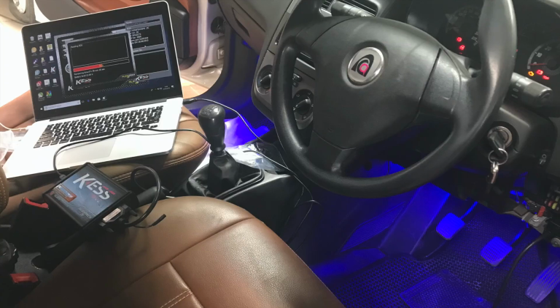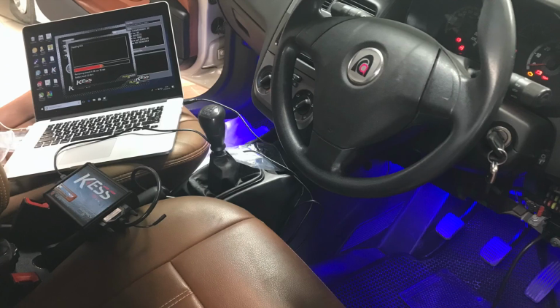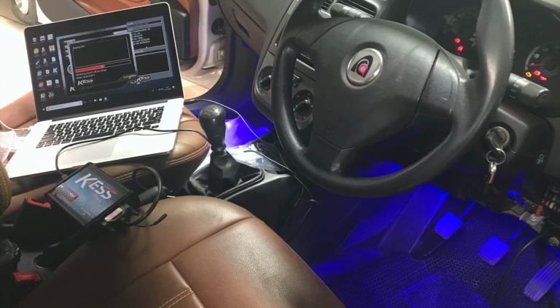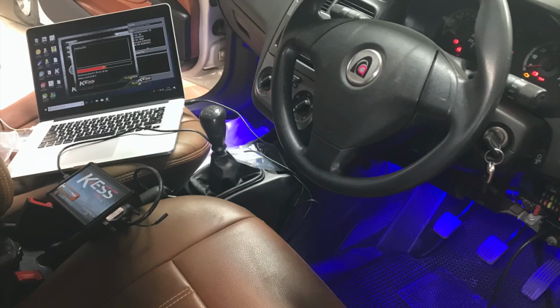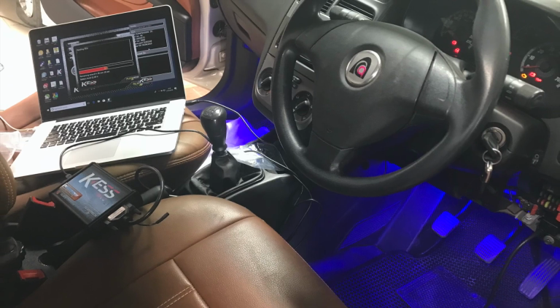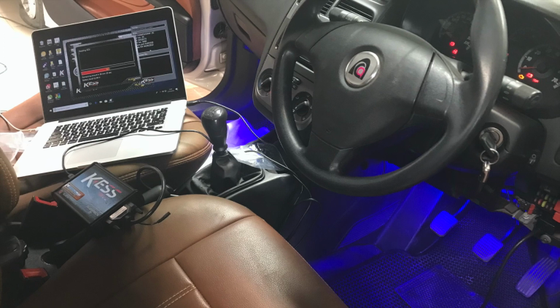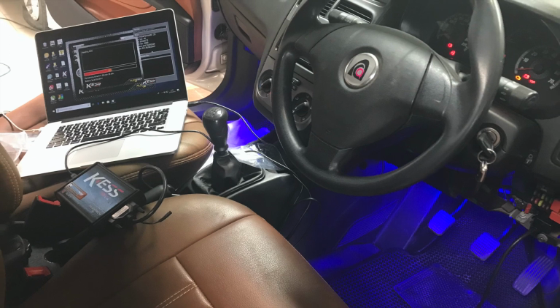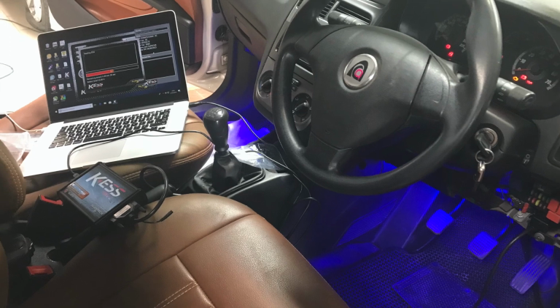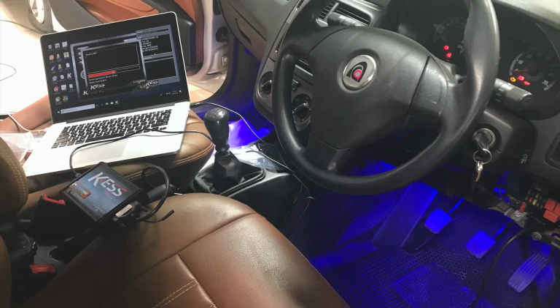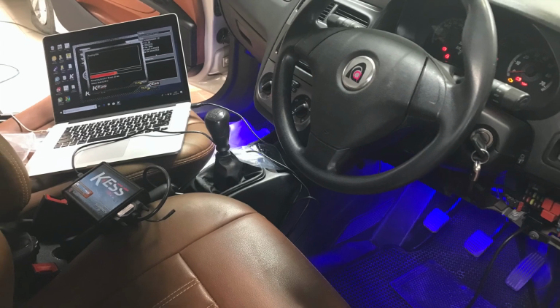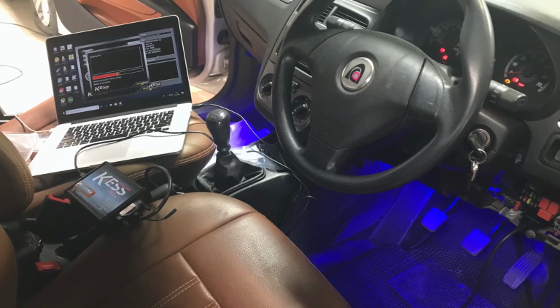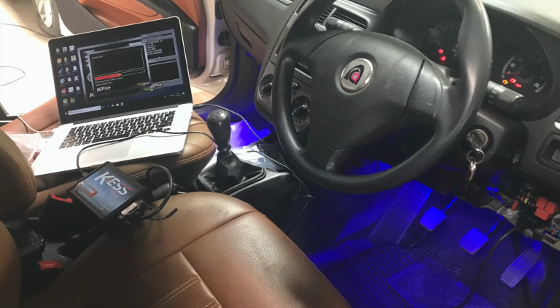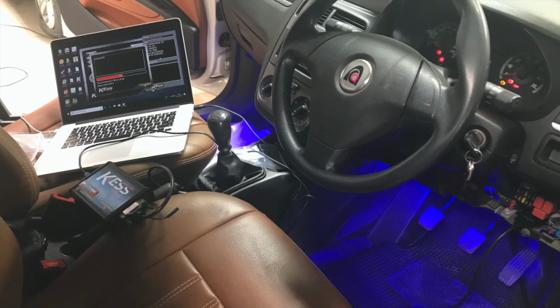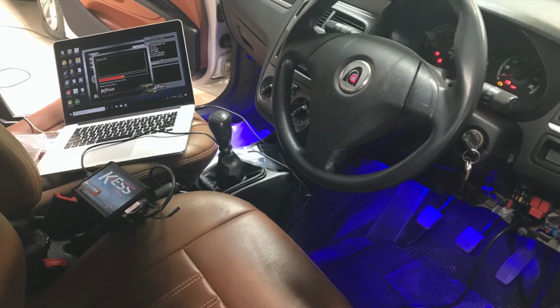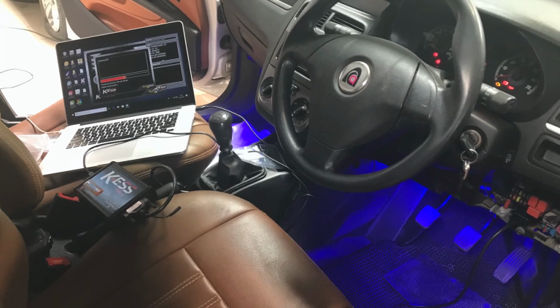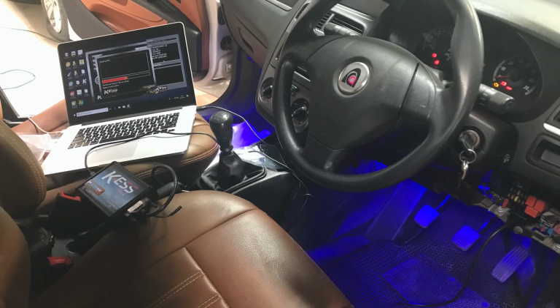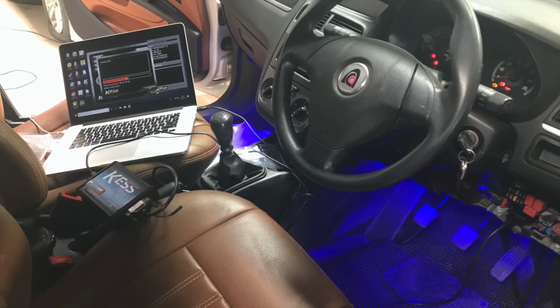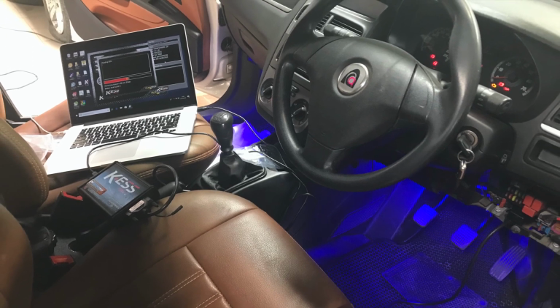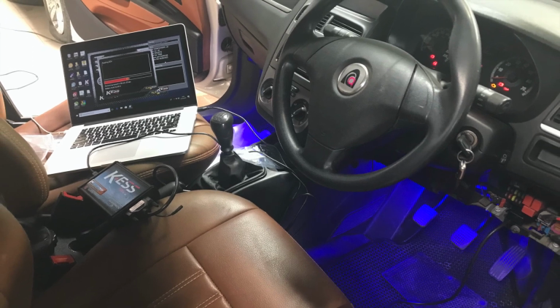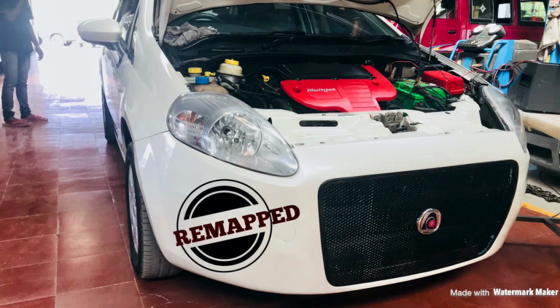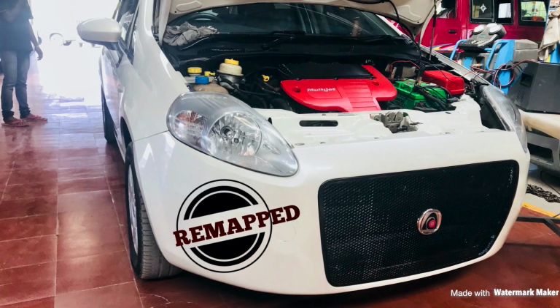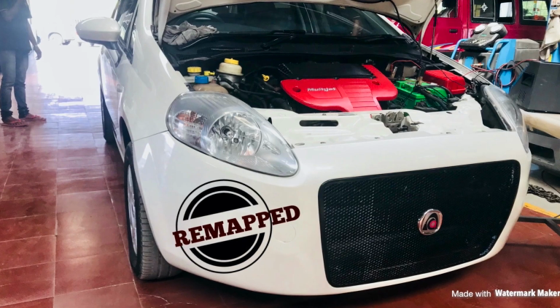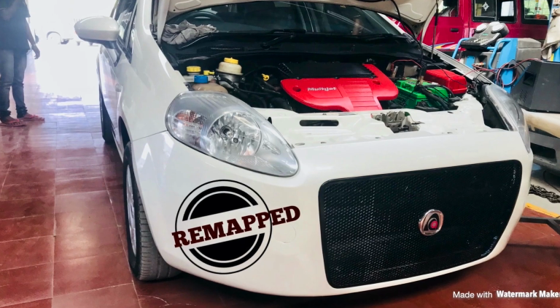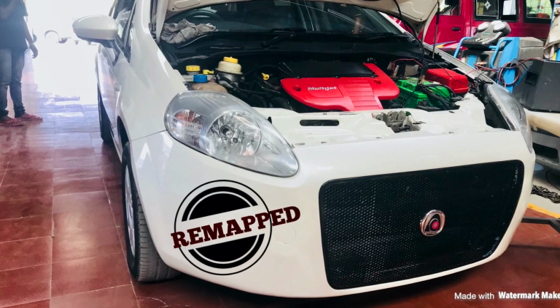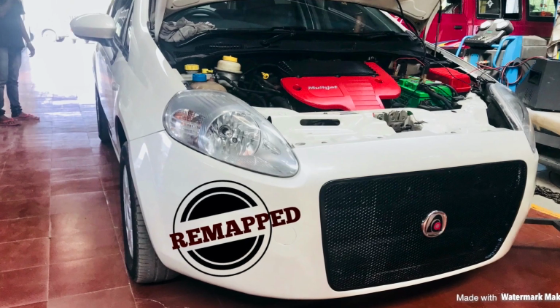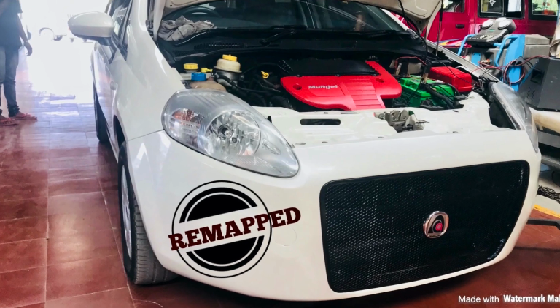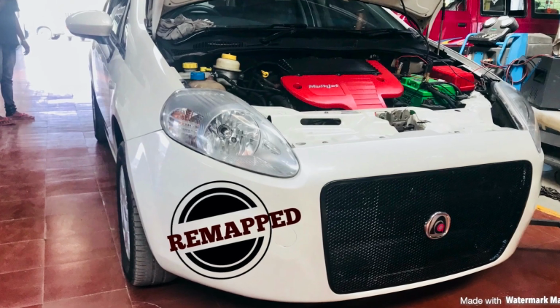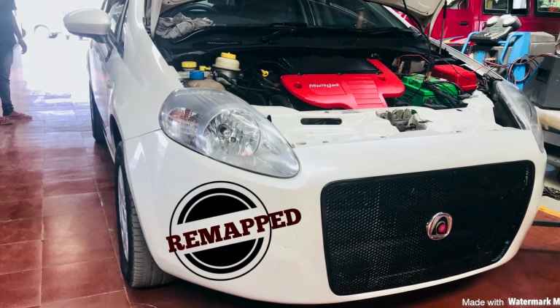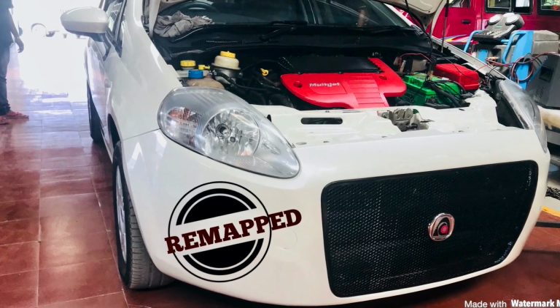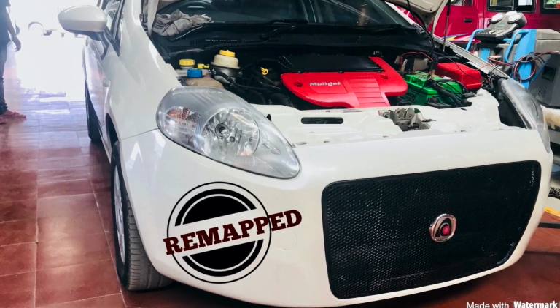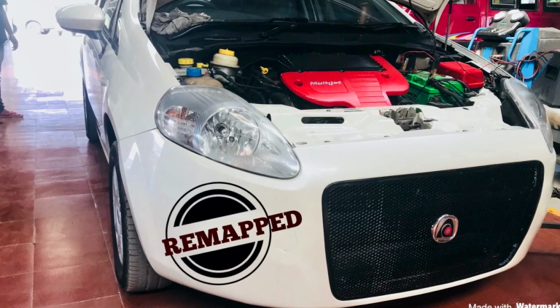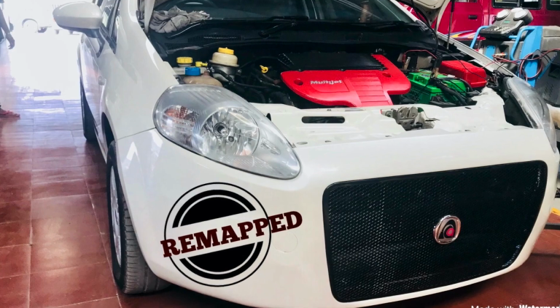This vehicle has also been modified with a quantum remap, producing 90 bhp.